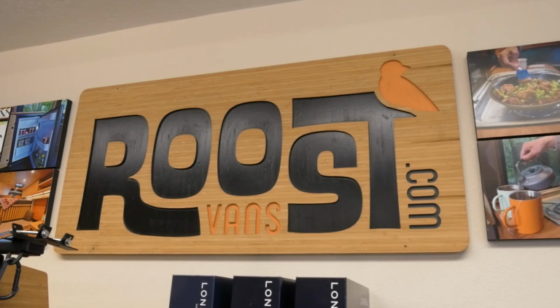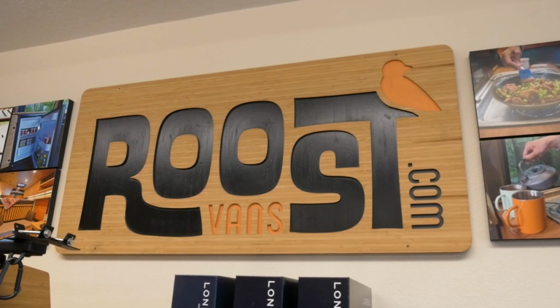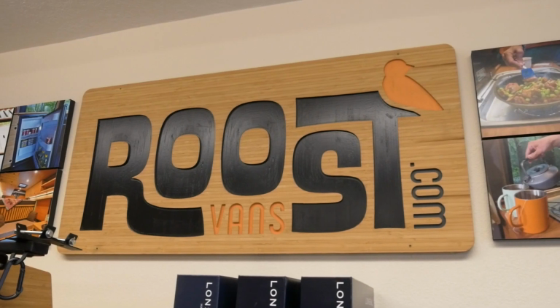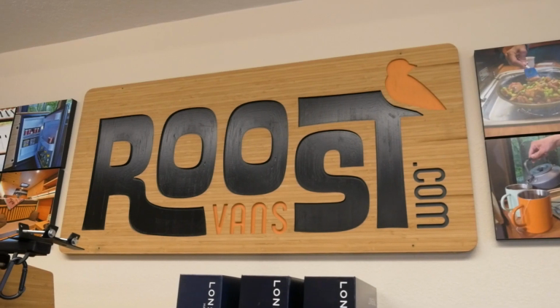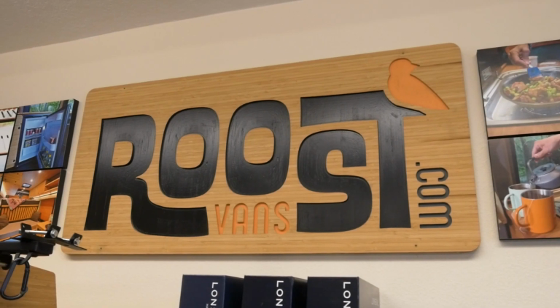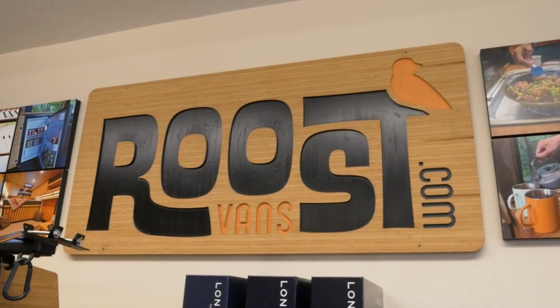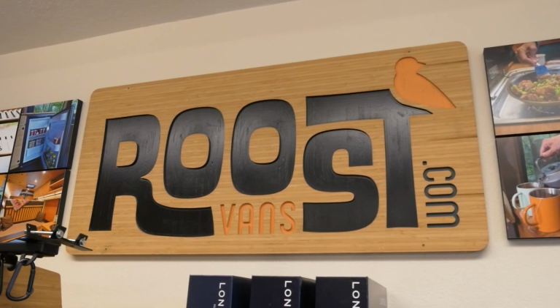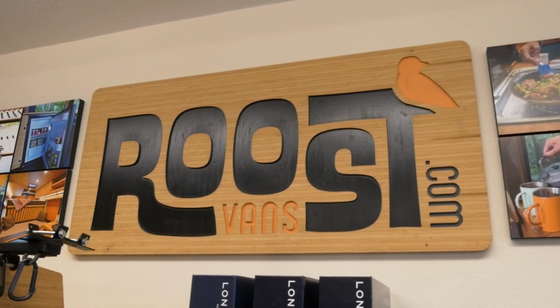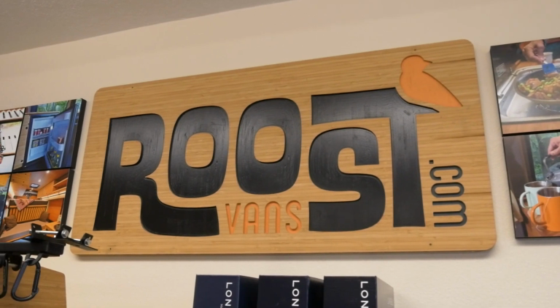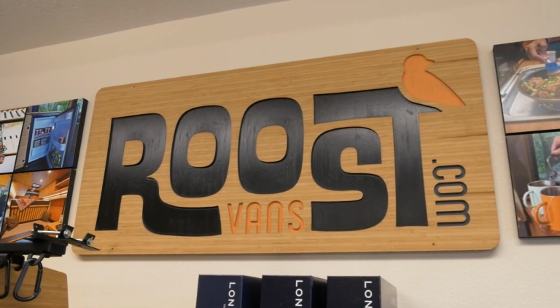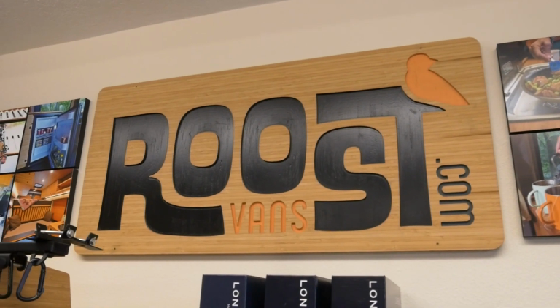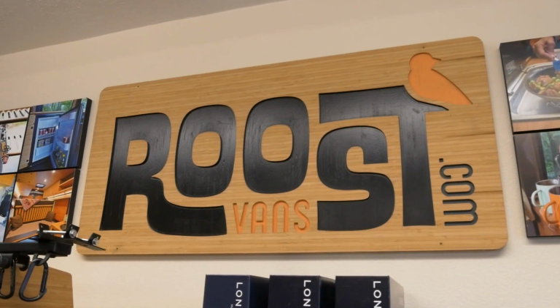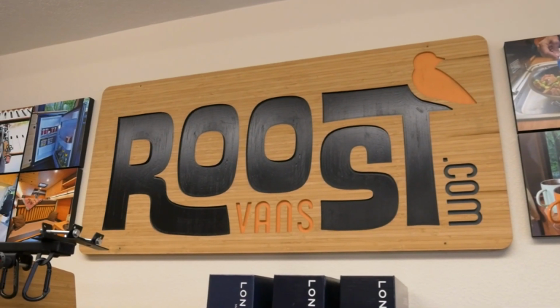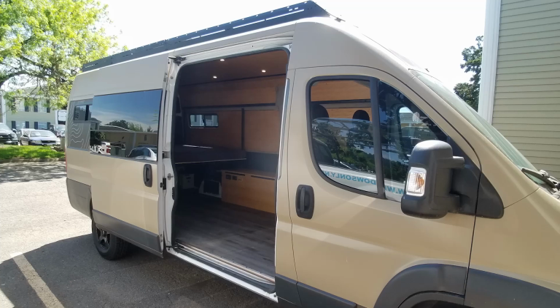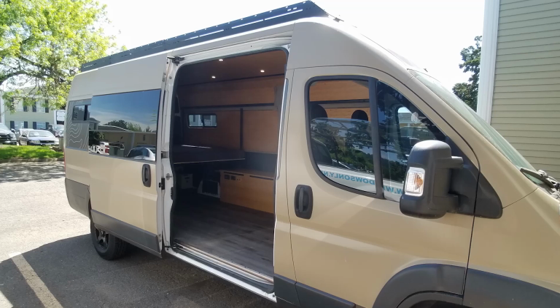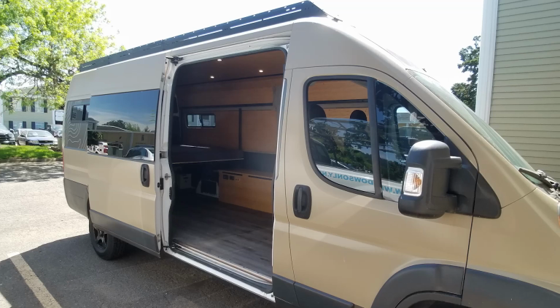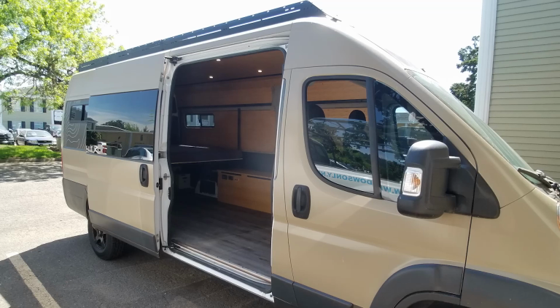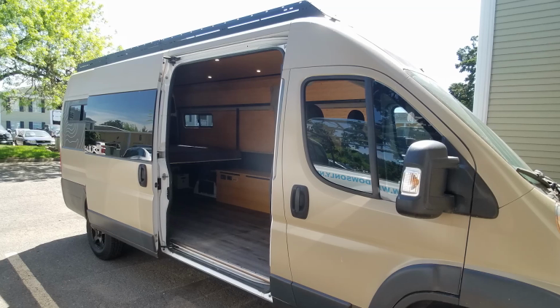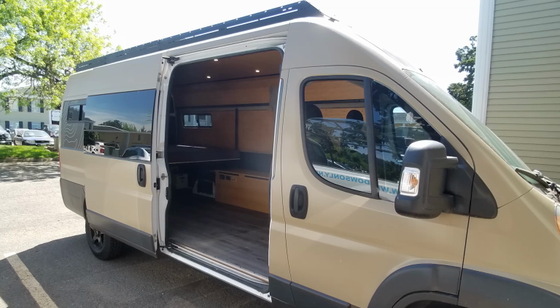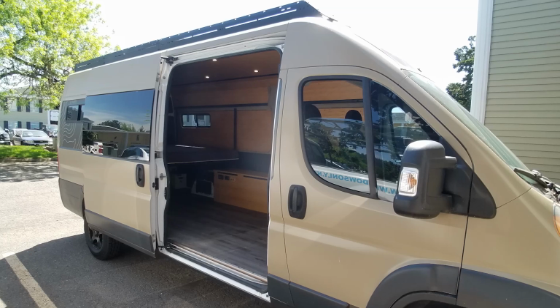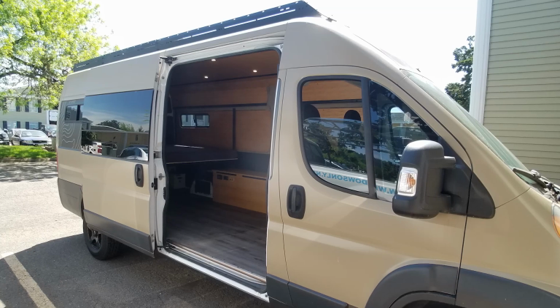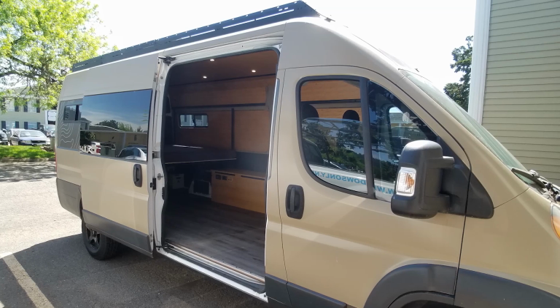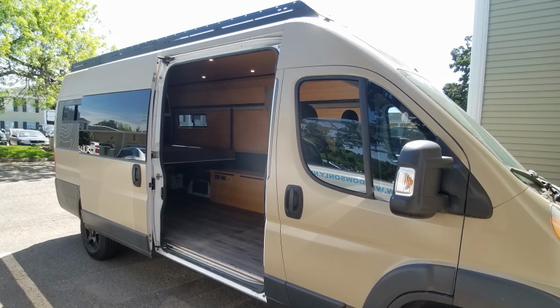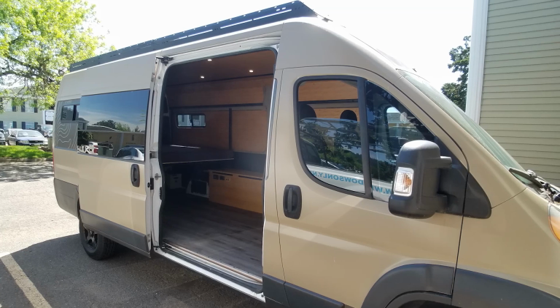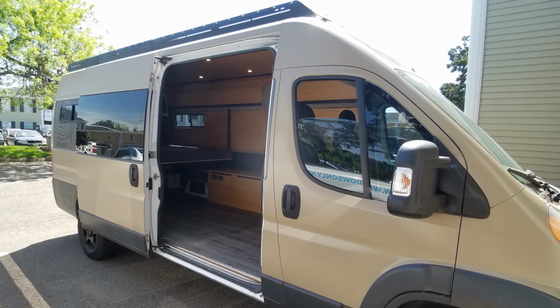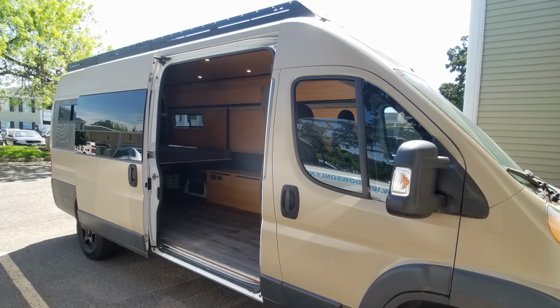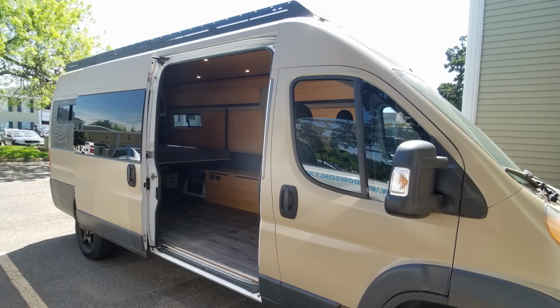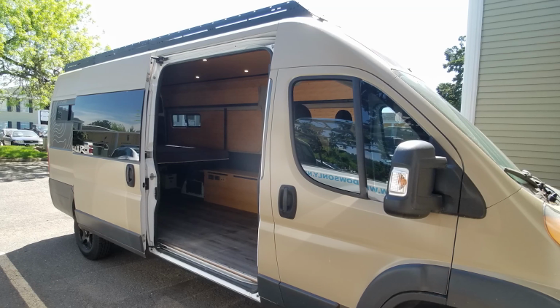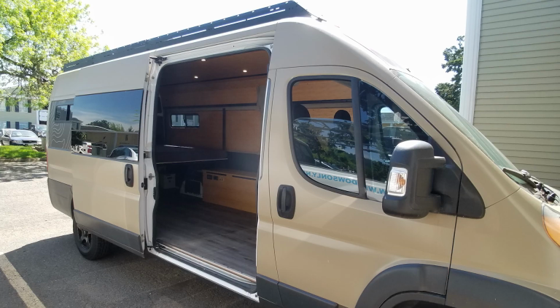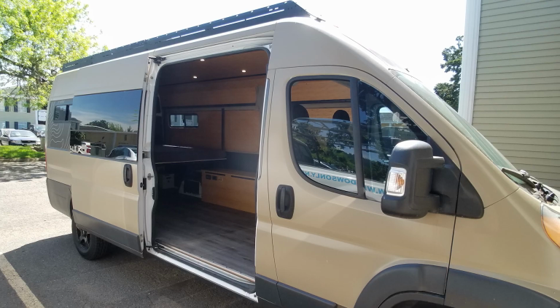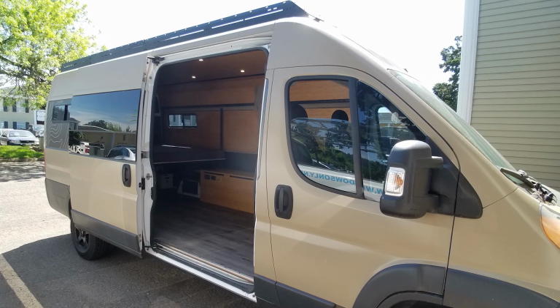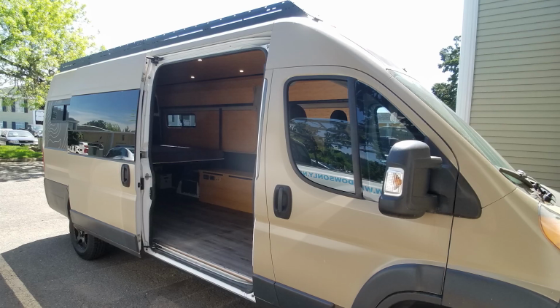Hey guys, welcome to Roost Vans. This time with a 2018 Ram Promaster.